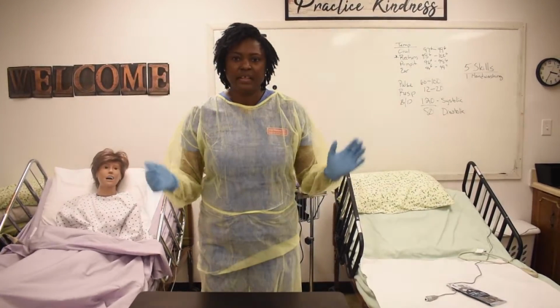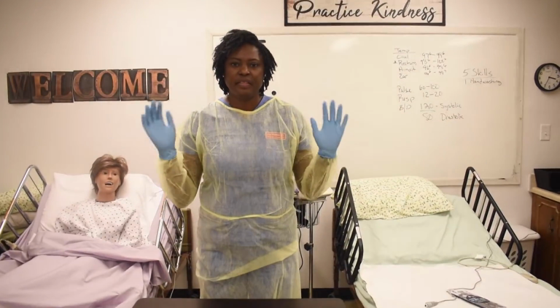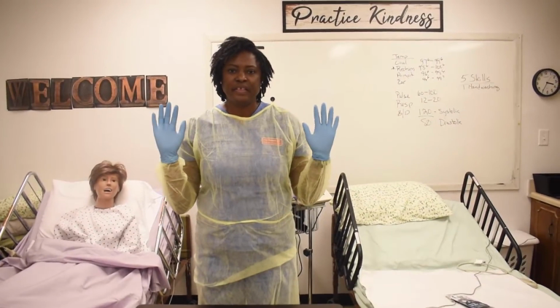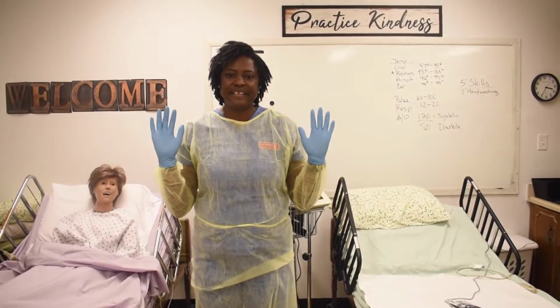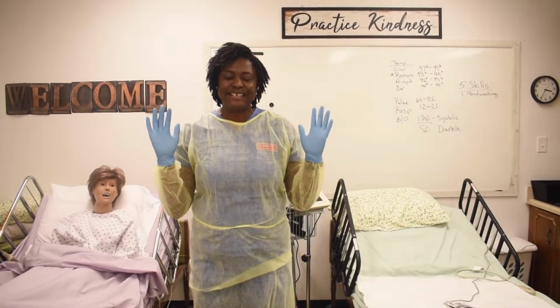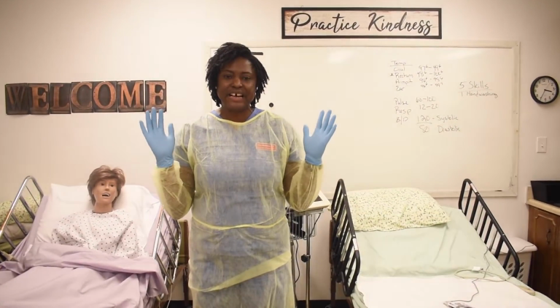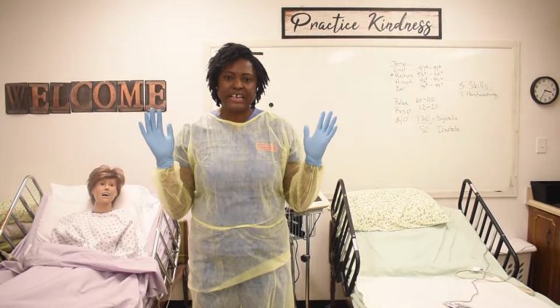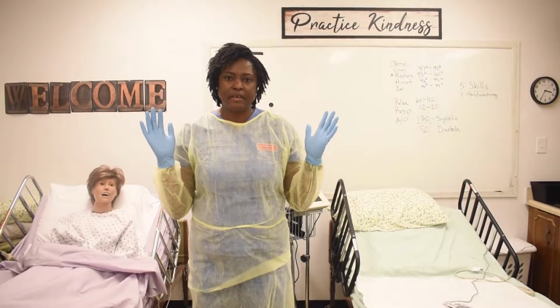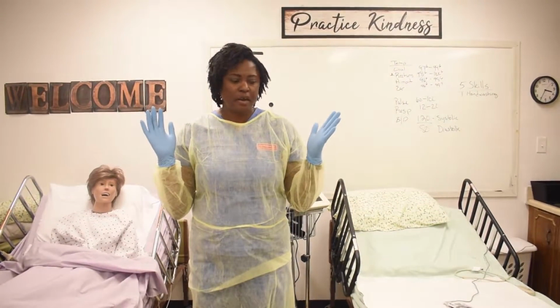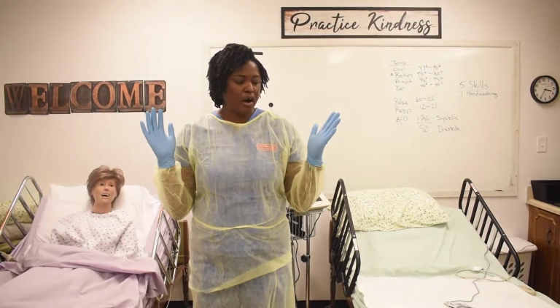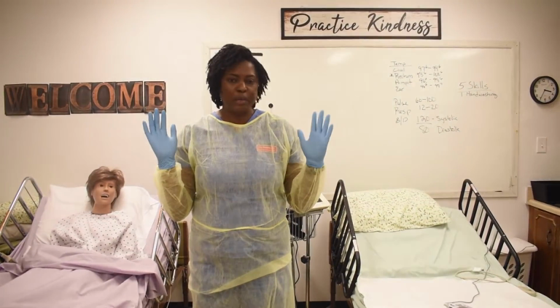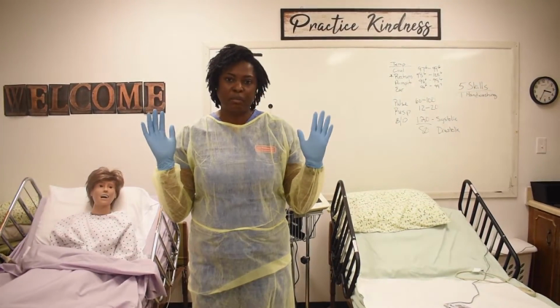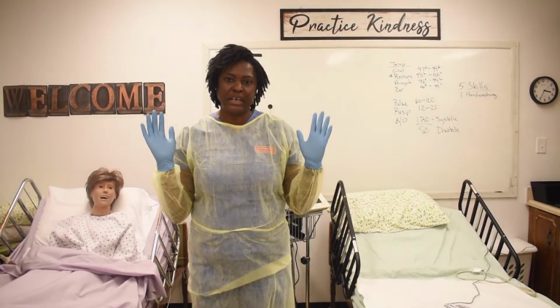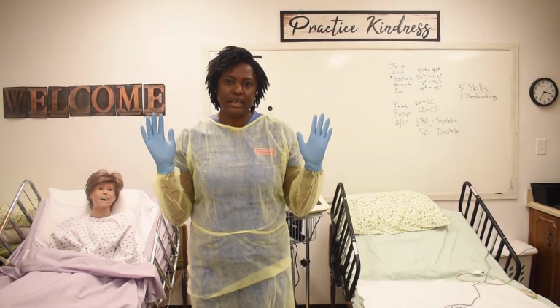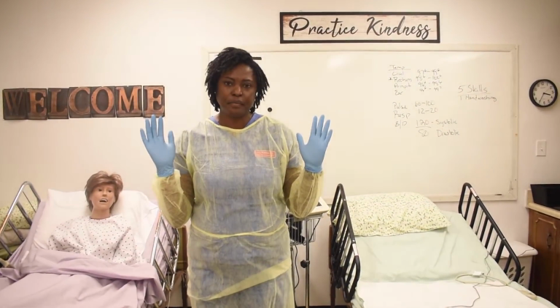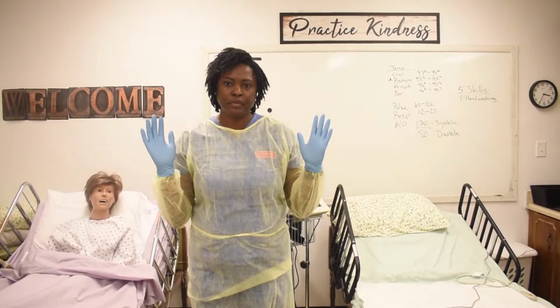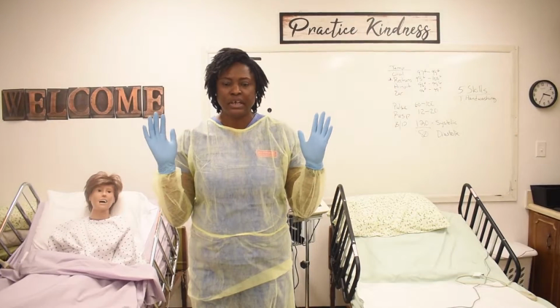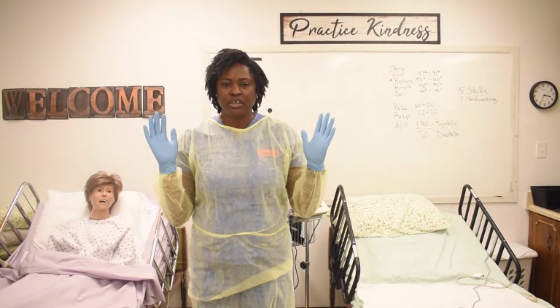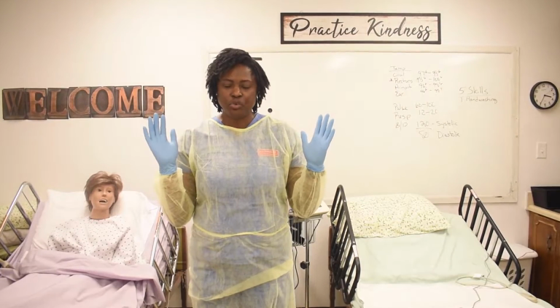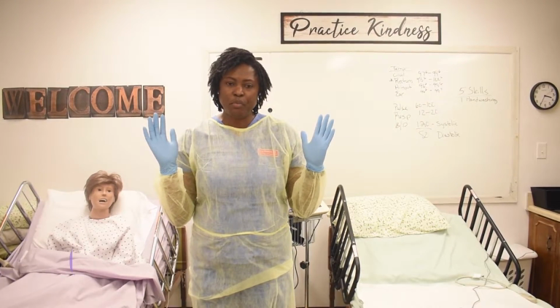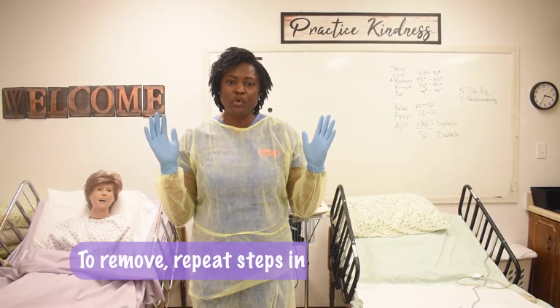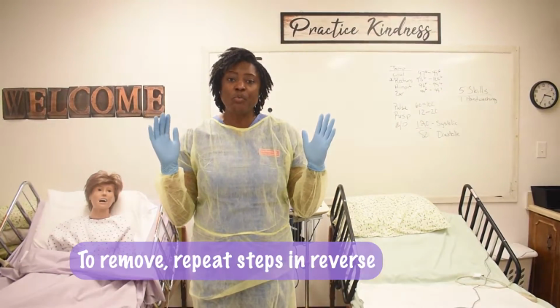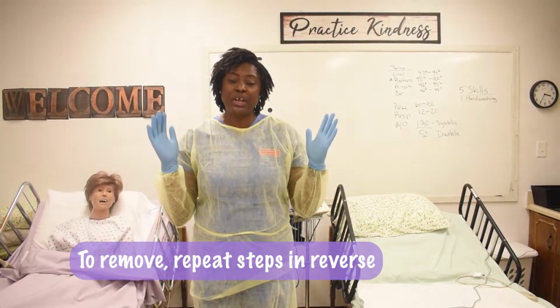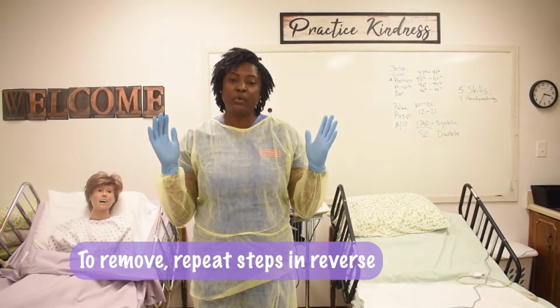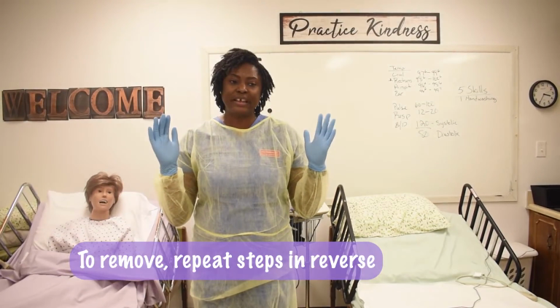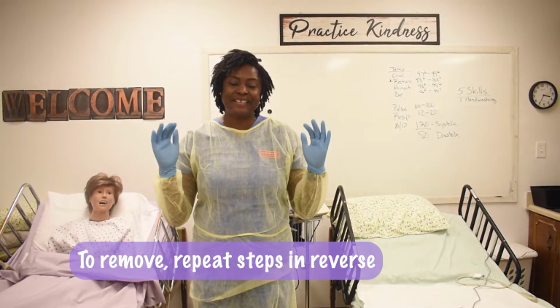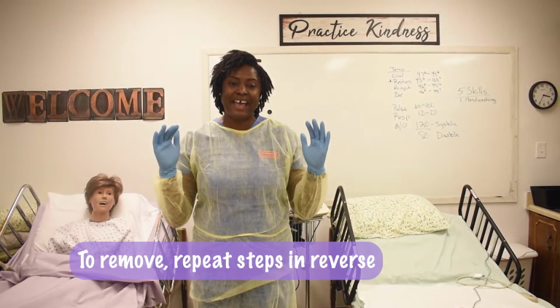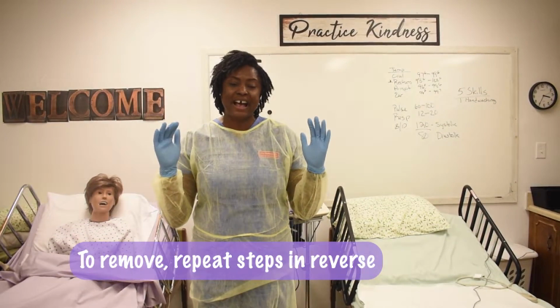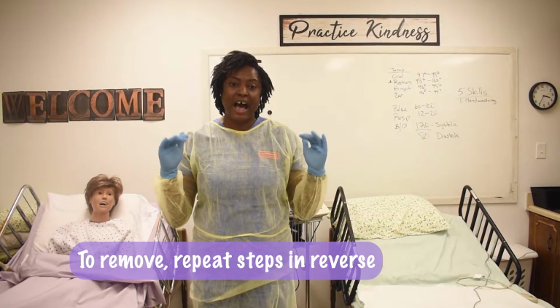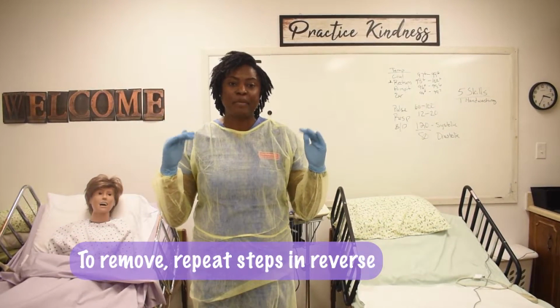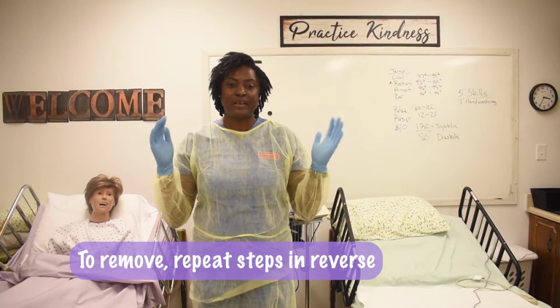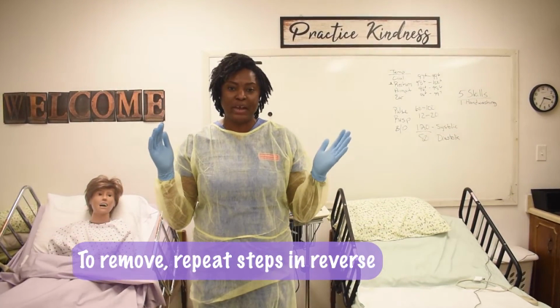This is donning our PPE. To remove, we go the exact opposite way.